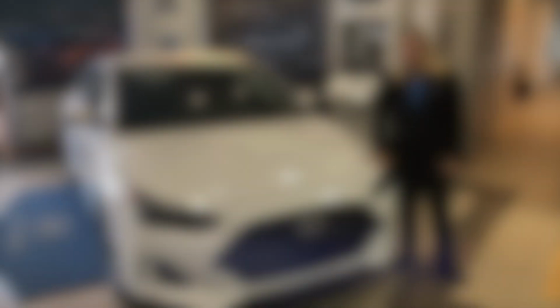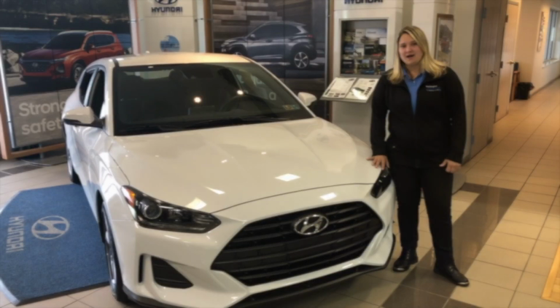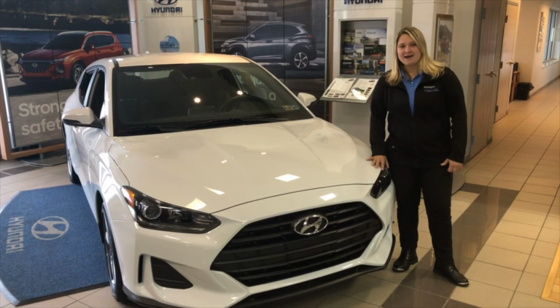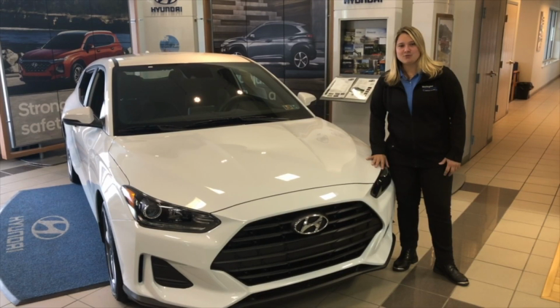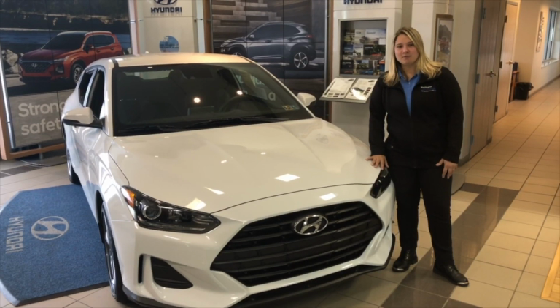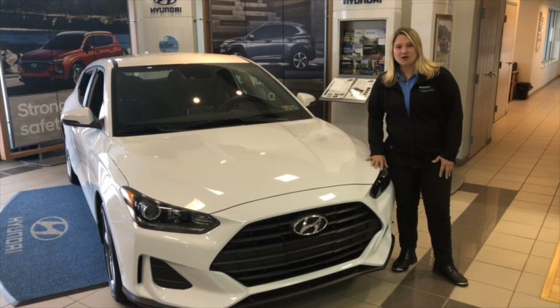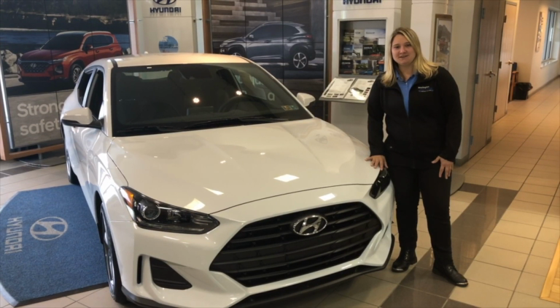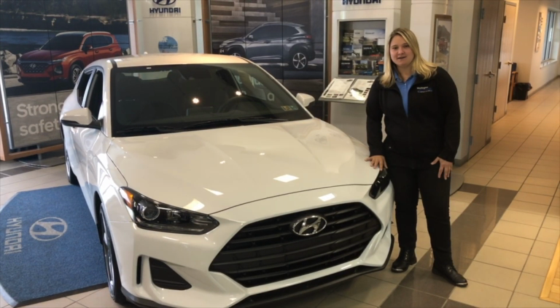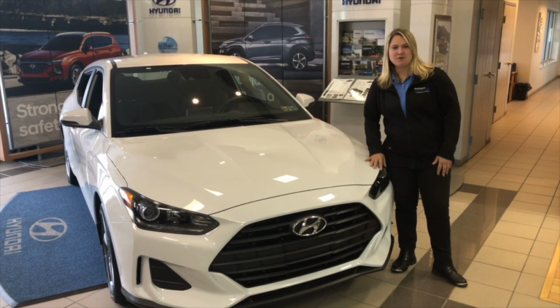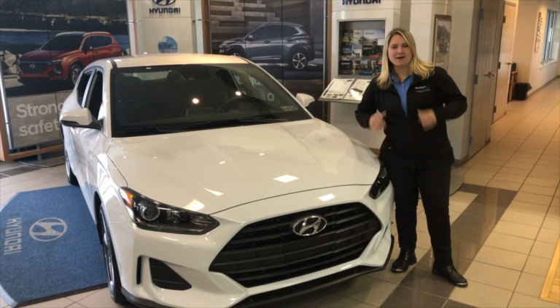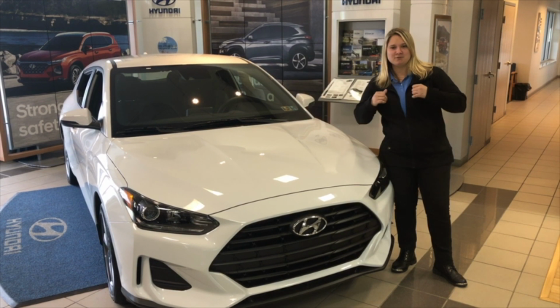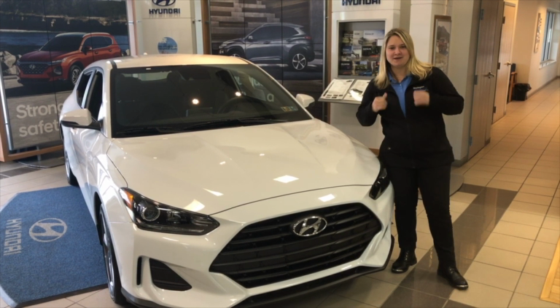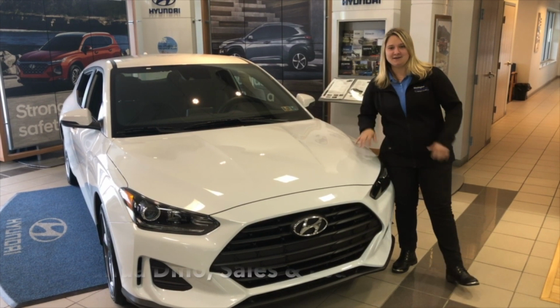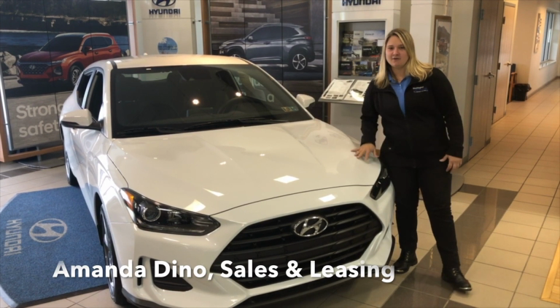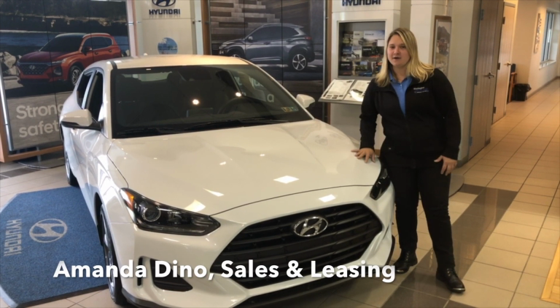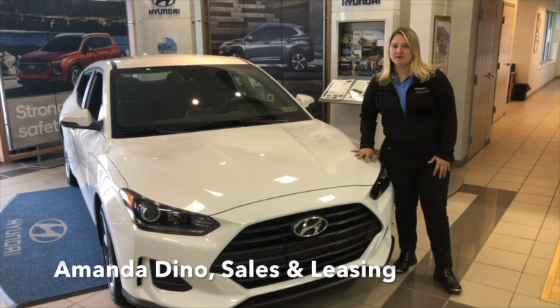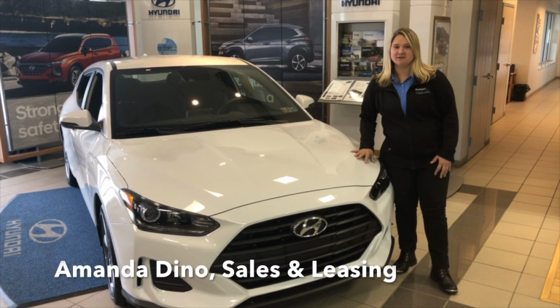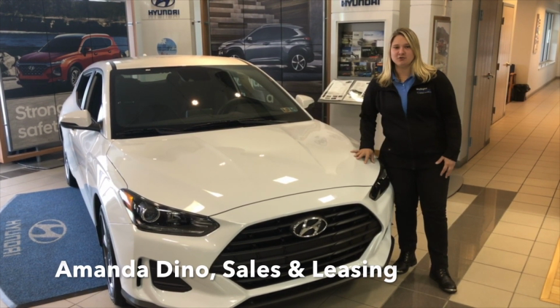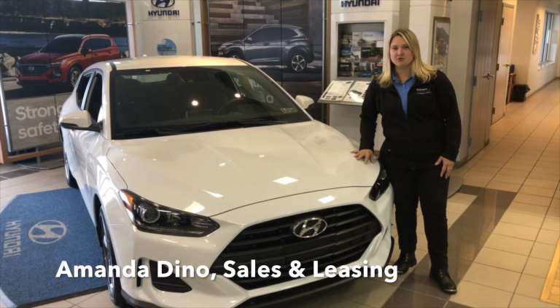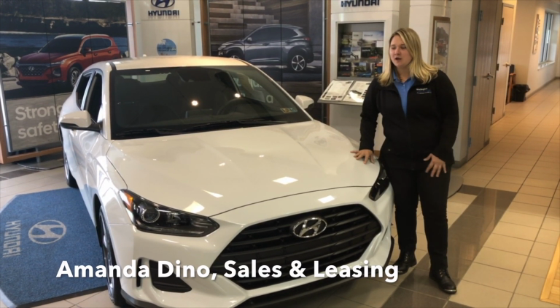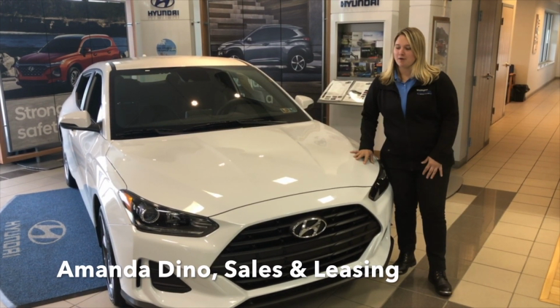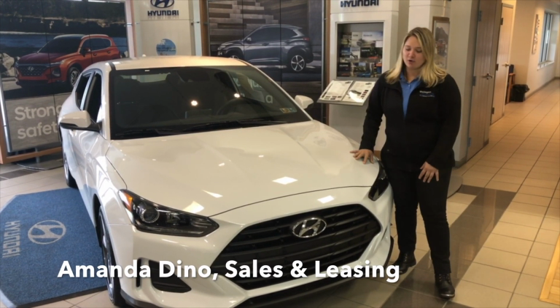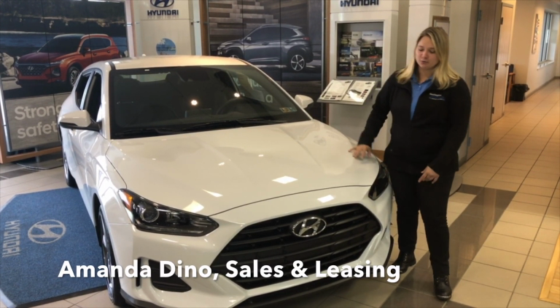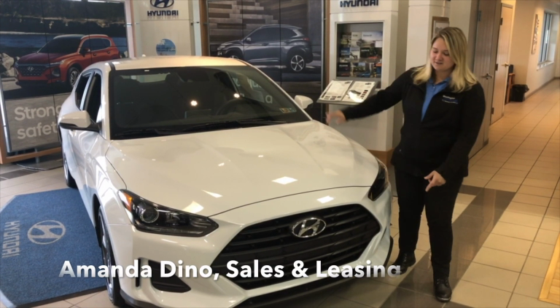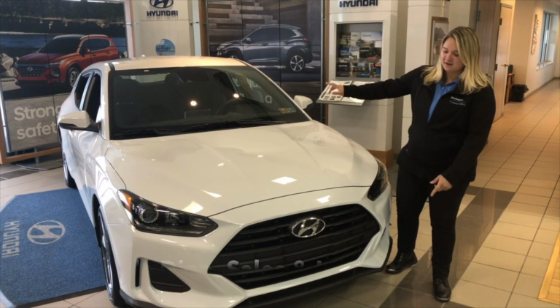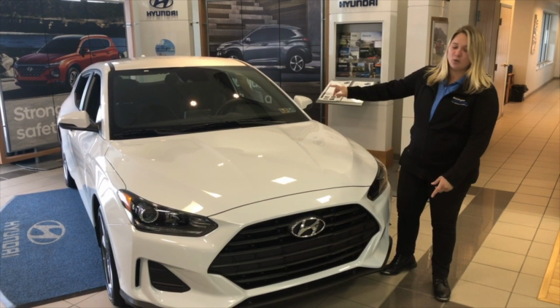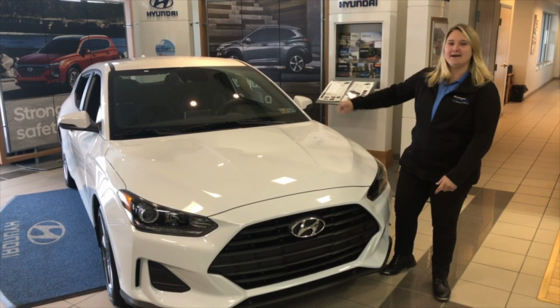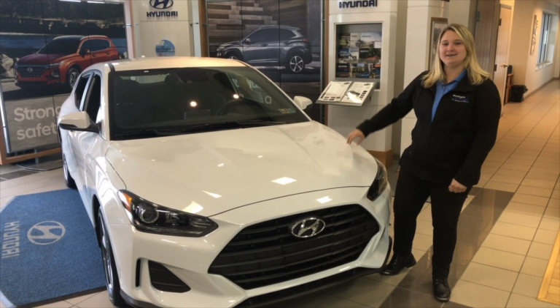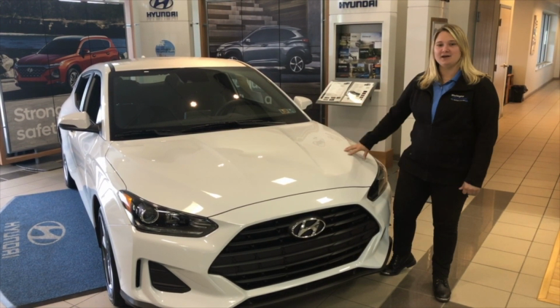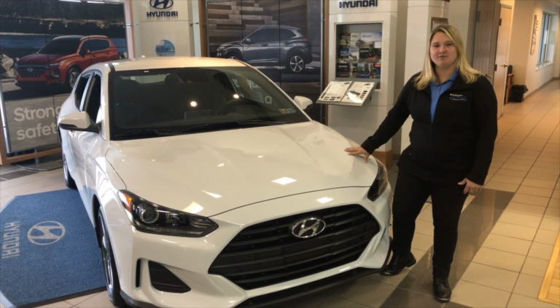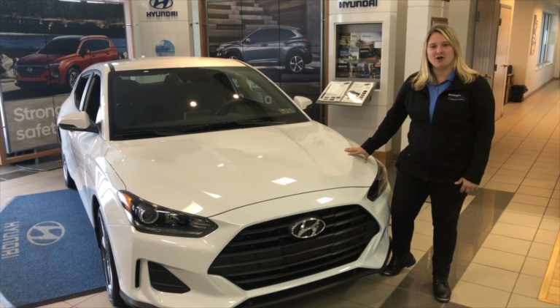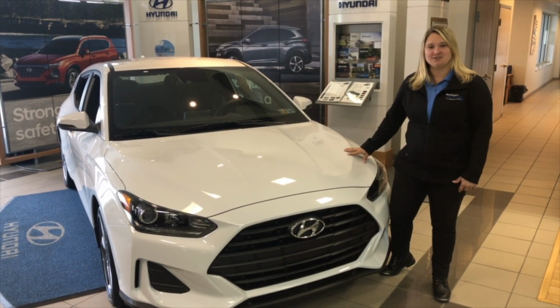Hi guys, welcome to Washington Hyundai. My name is Amanda Dino and I'm here to show you about the all-new redesigned 2019 Hyundai Veloster.